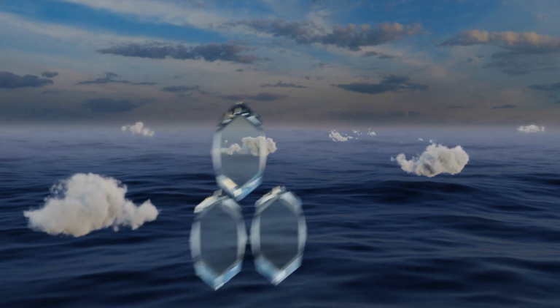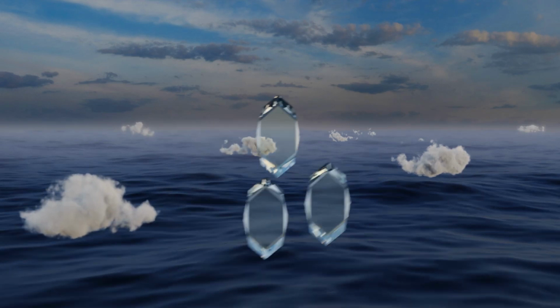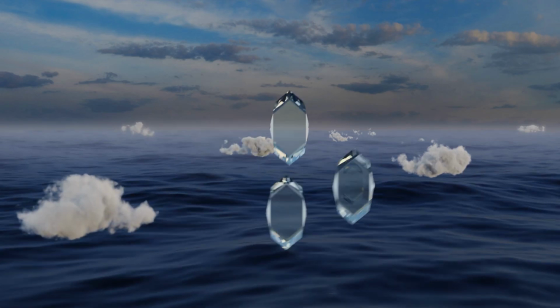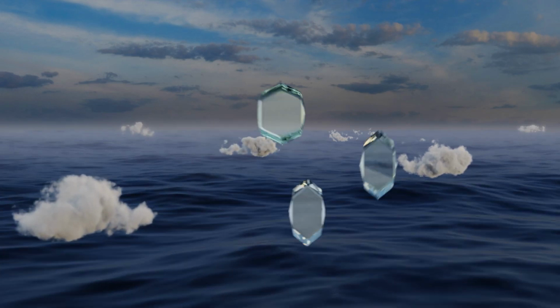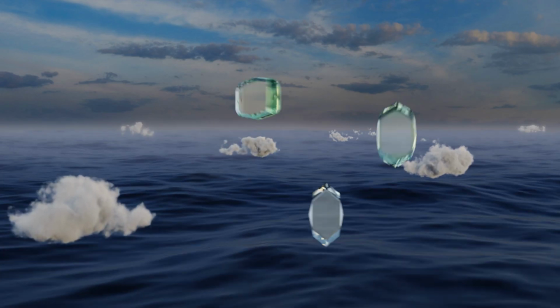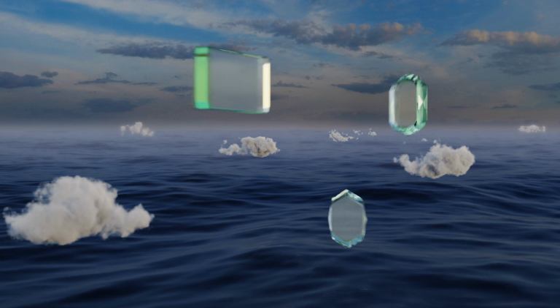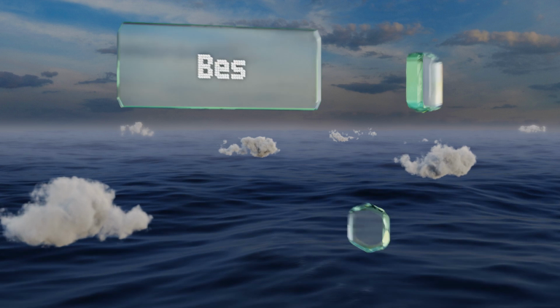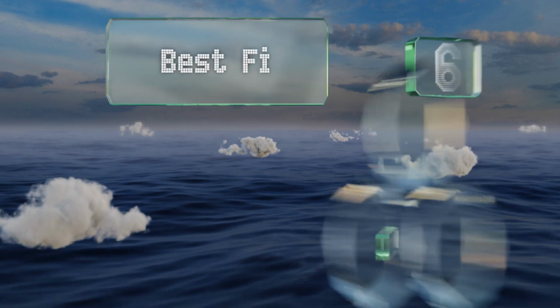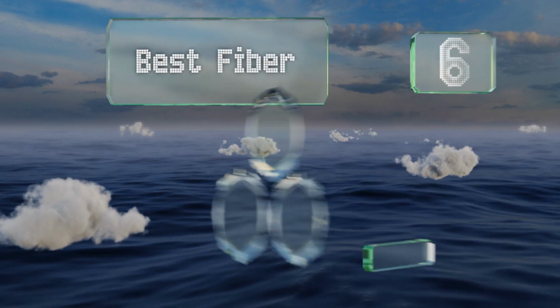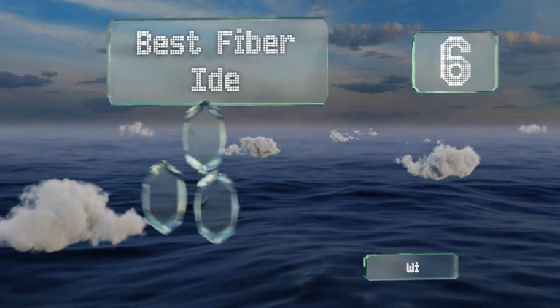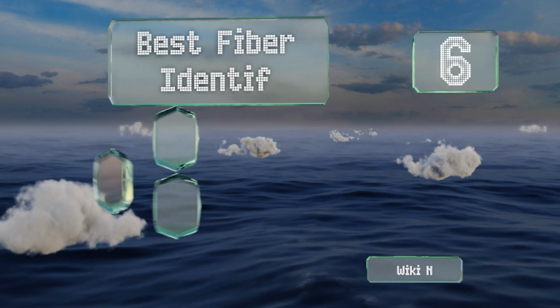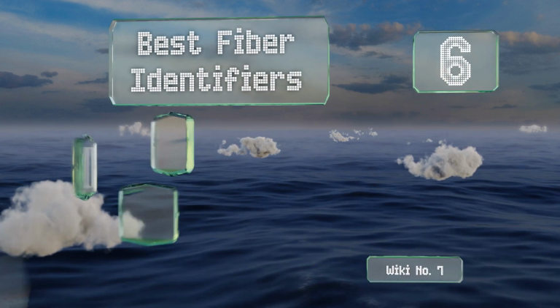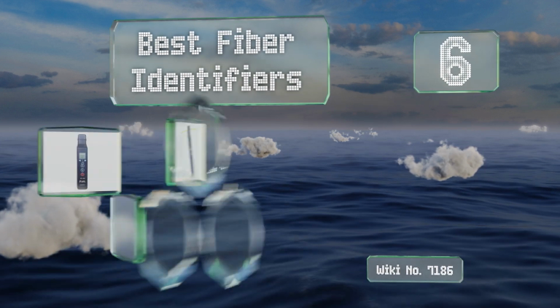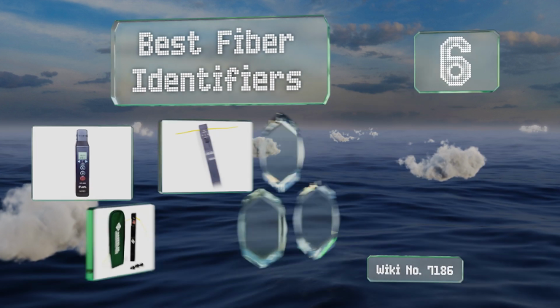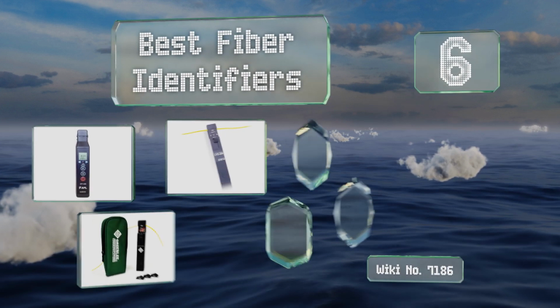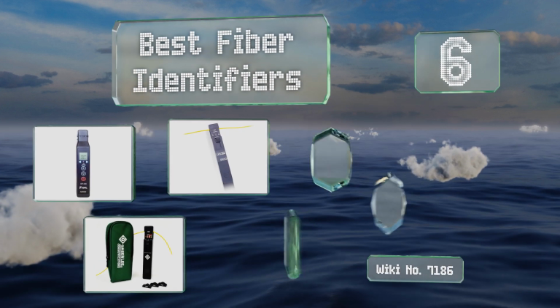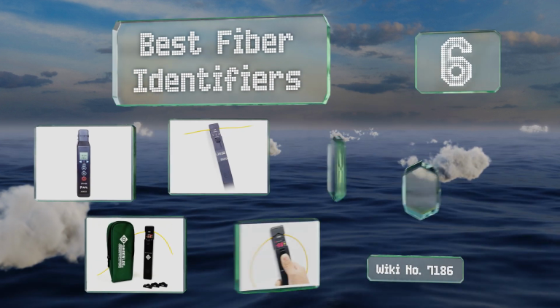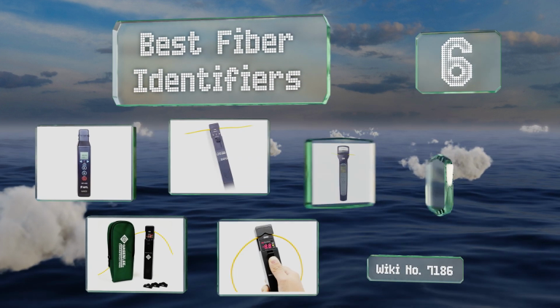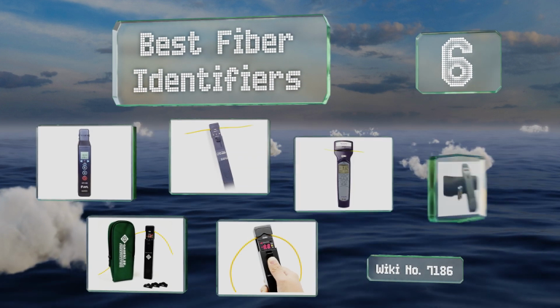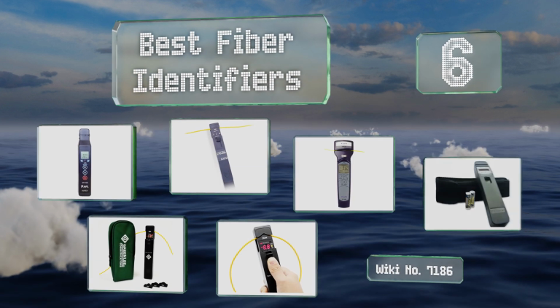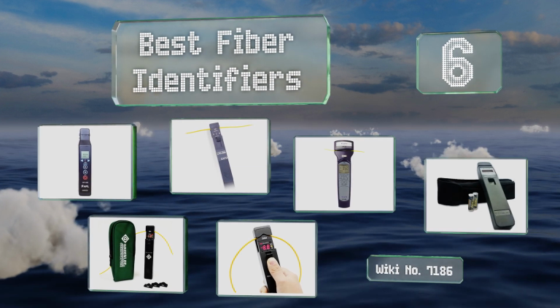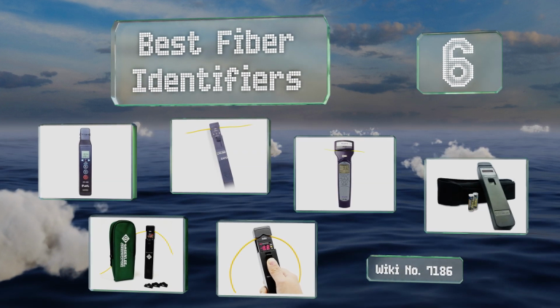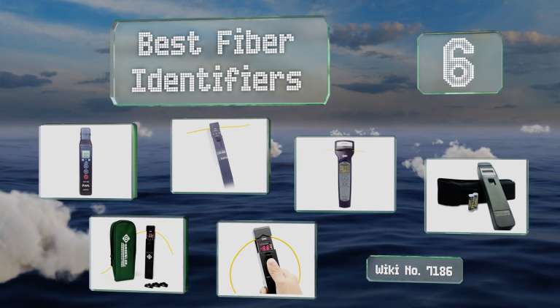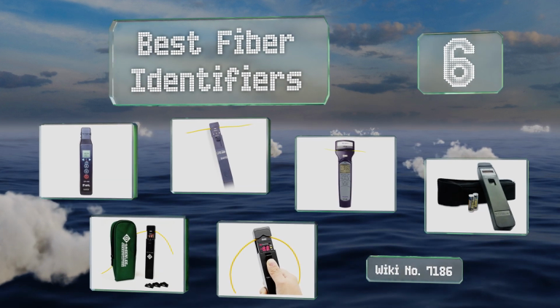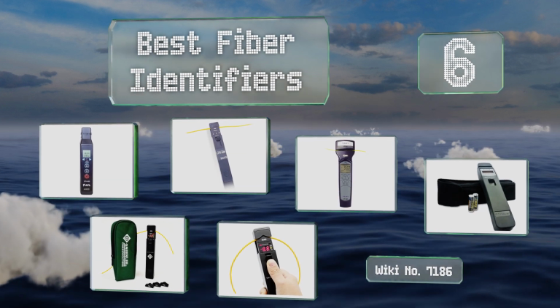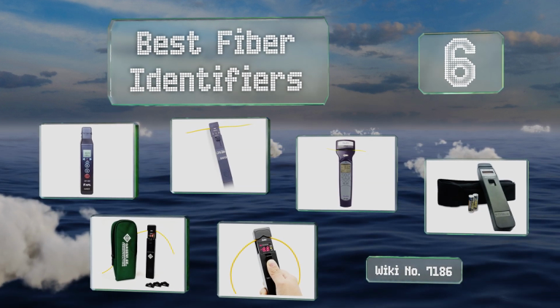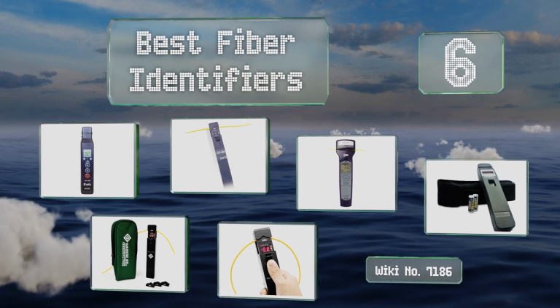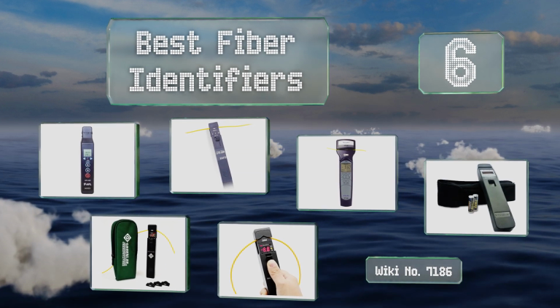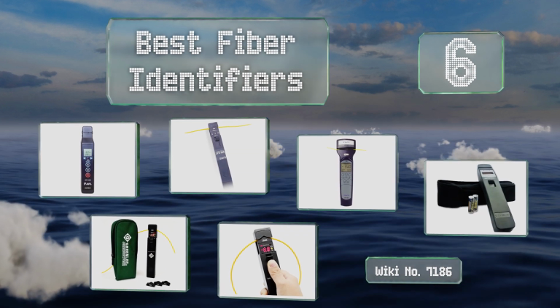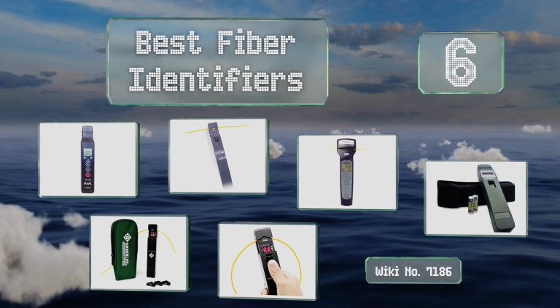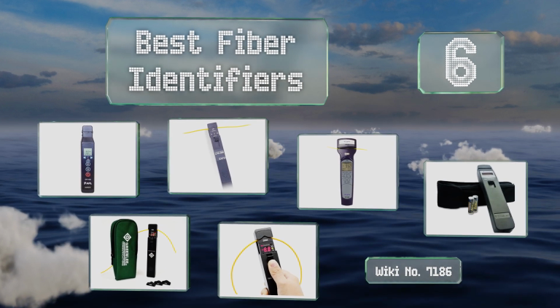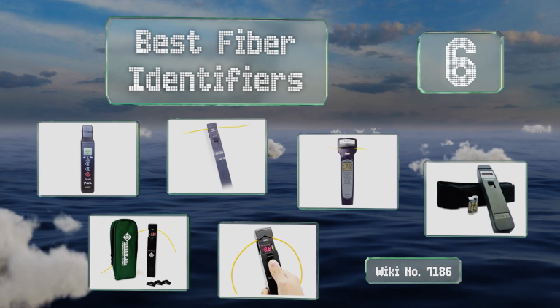EasyVid presents the six best fiber identifiers. Let's get started with the list.